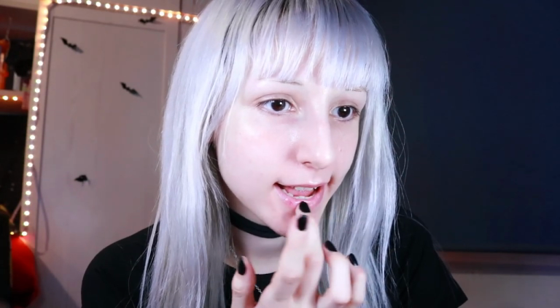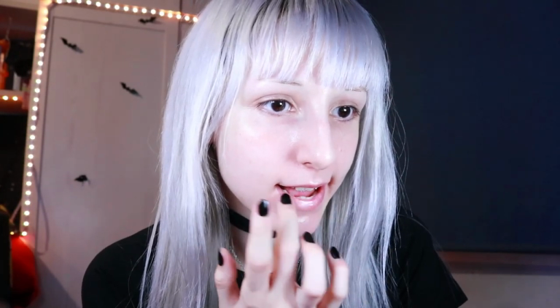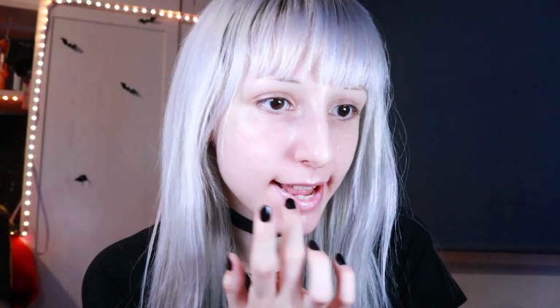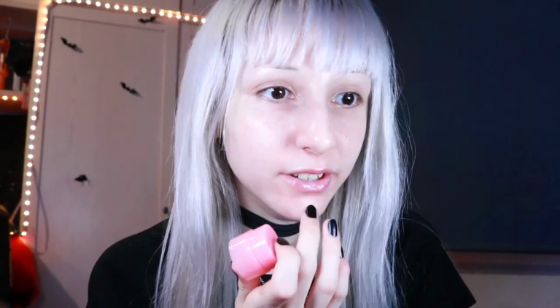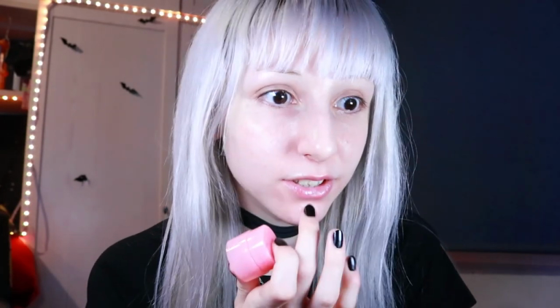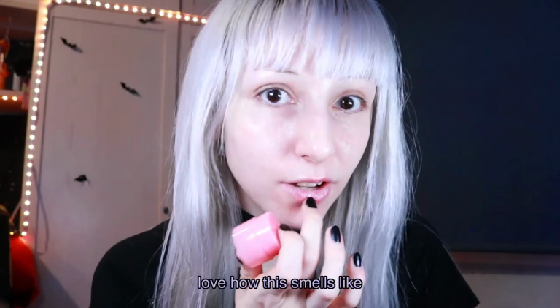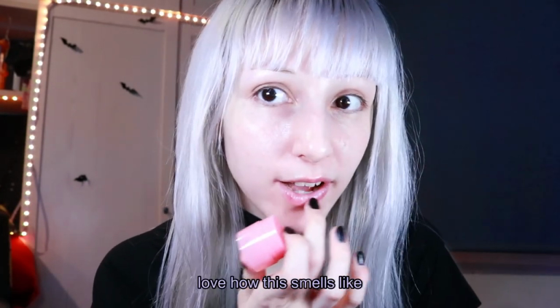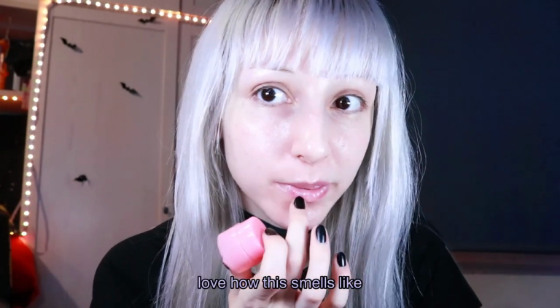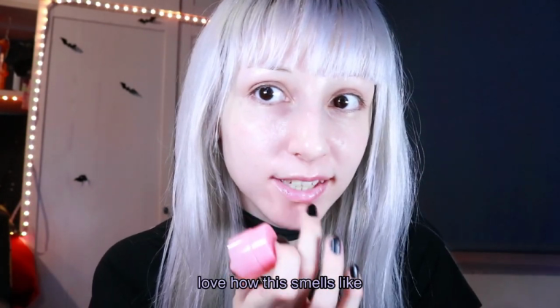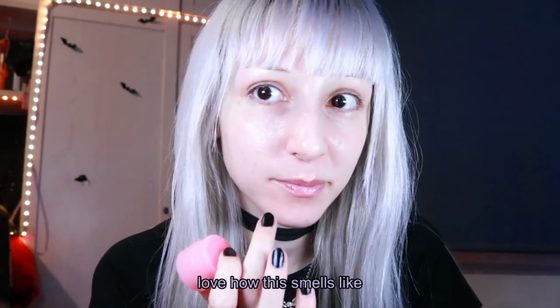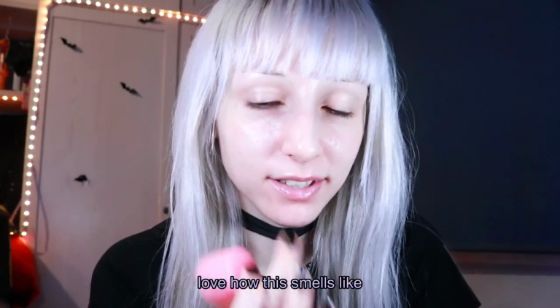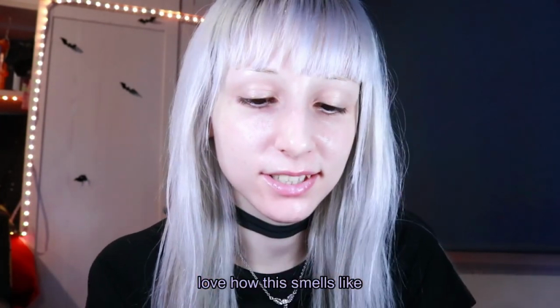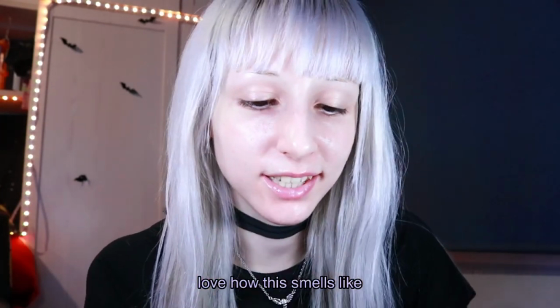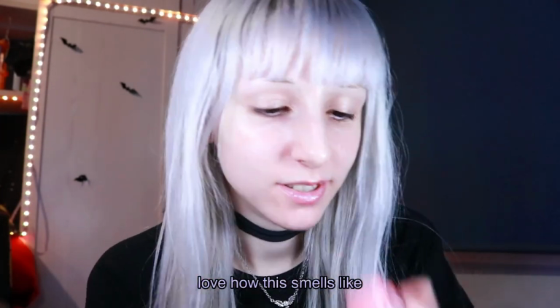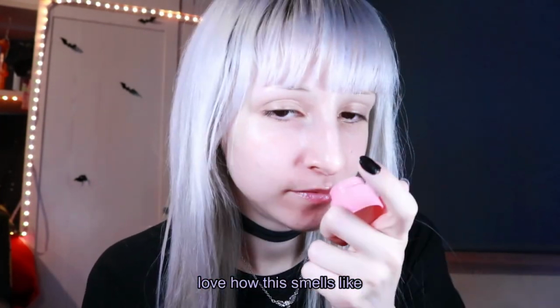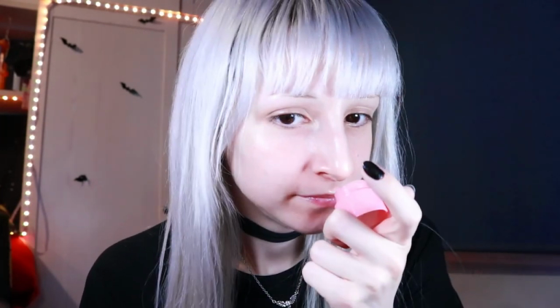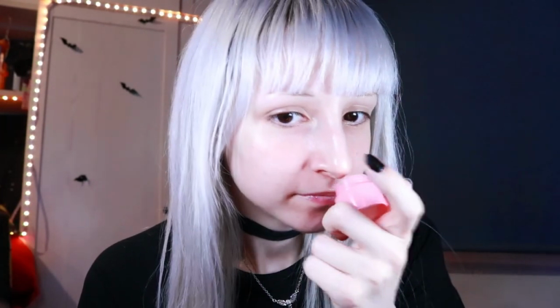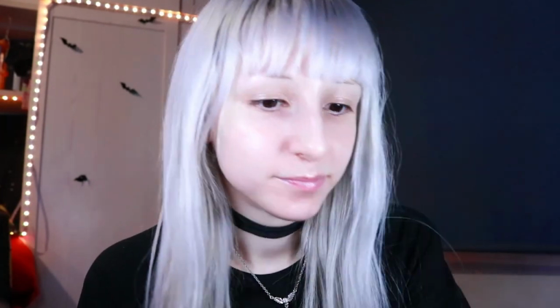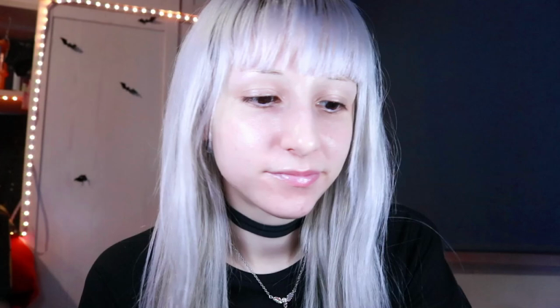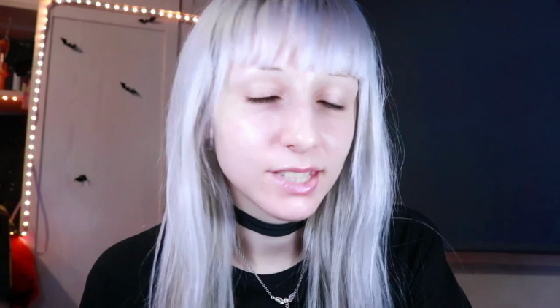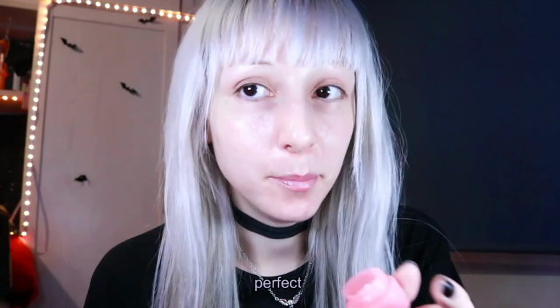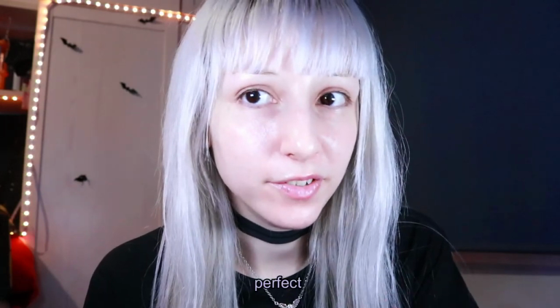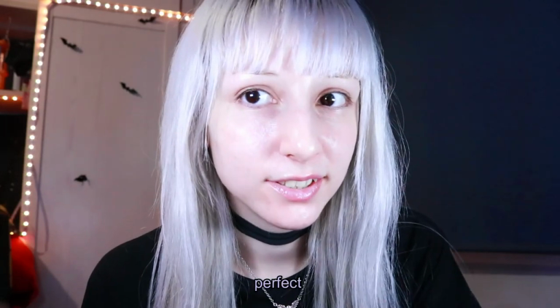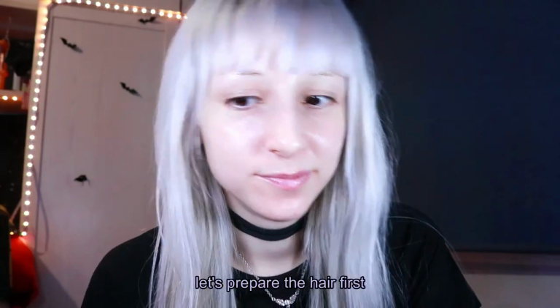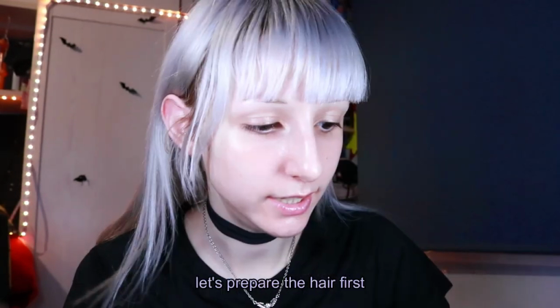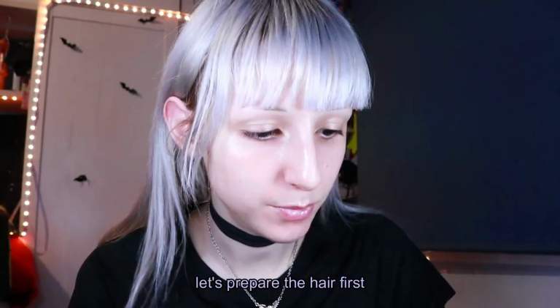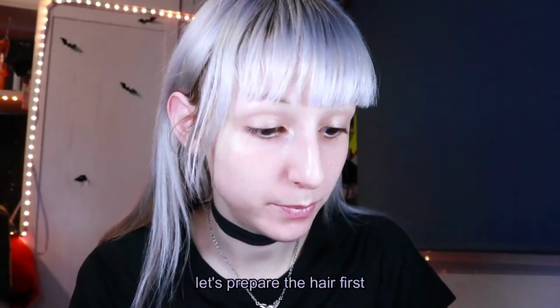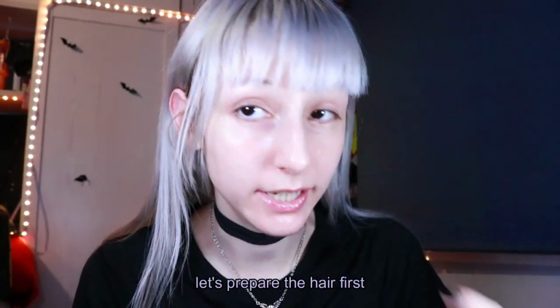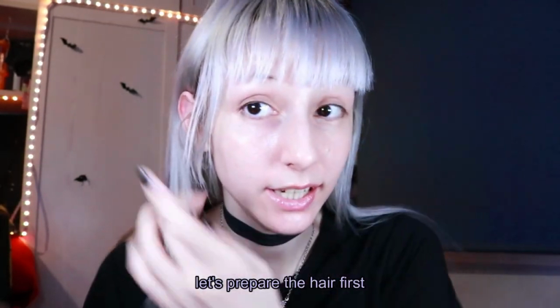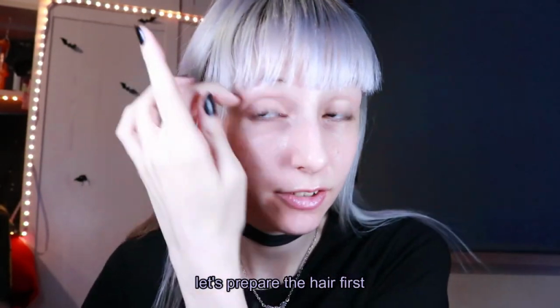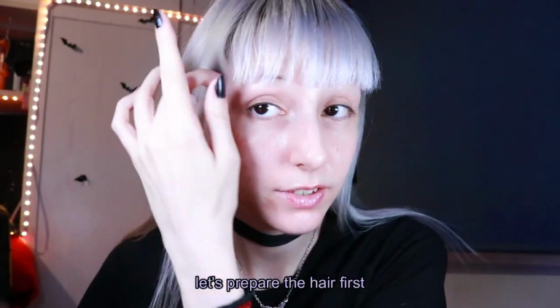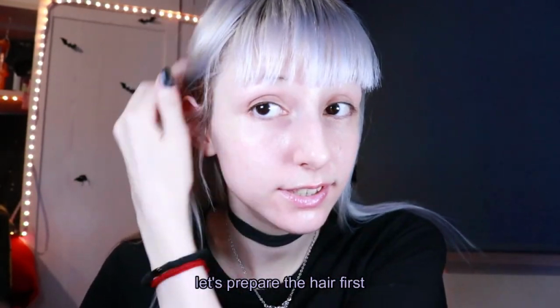I also love how this smells — like perfect. Let's prepare the hair first.